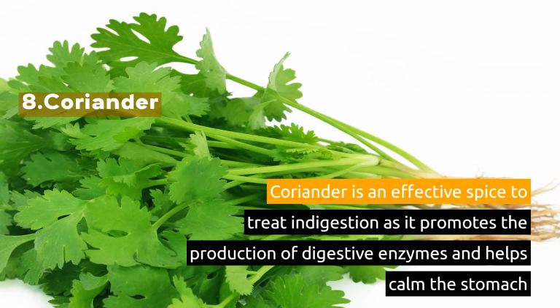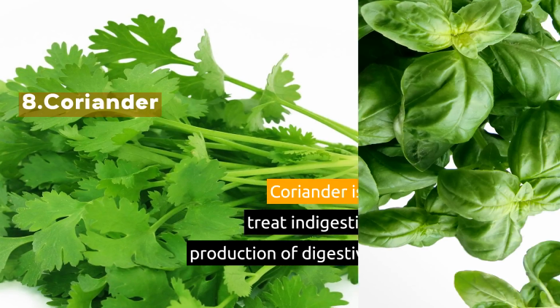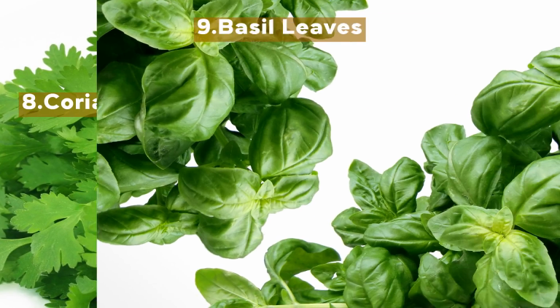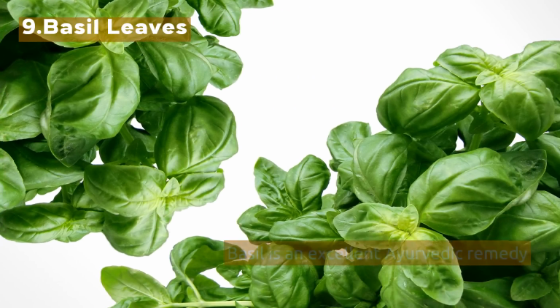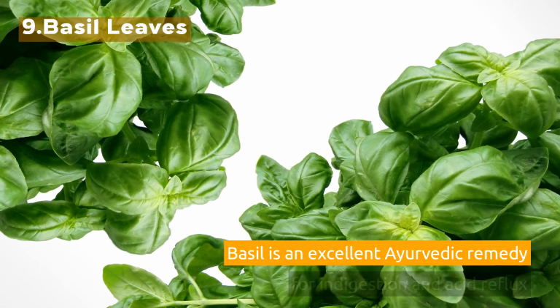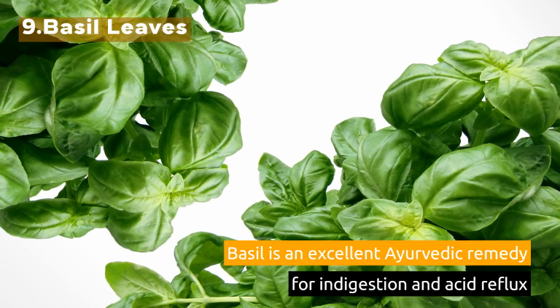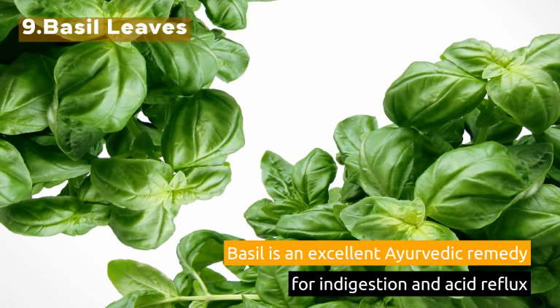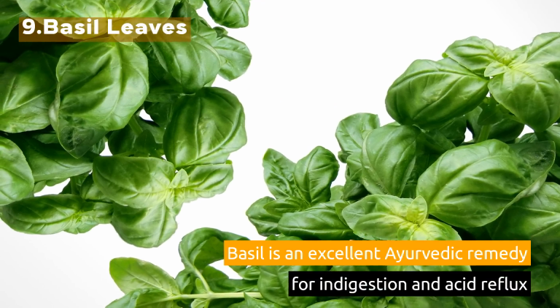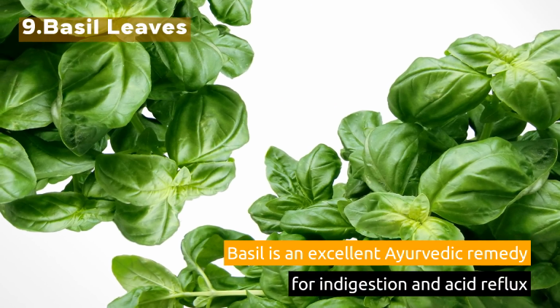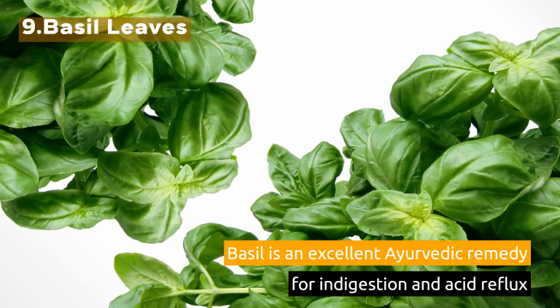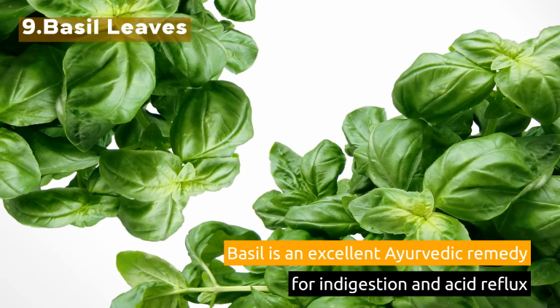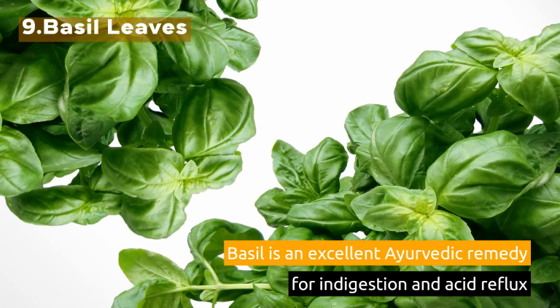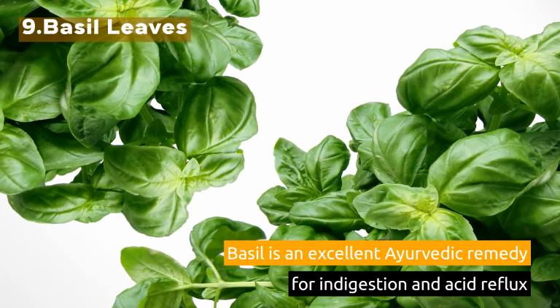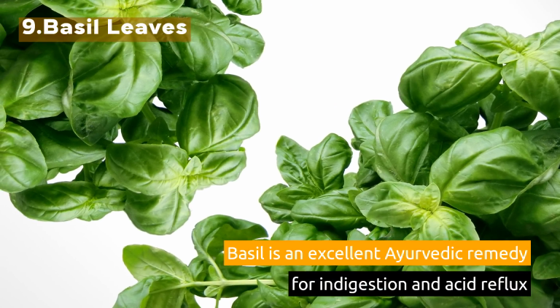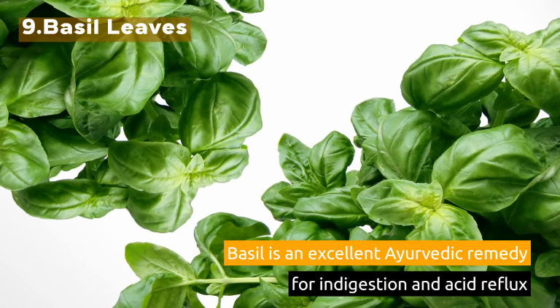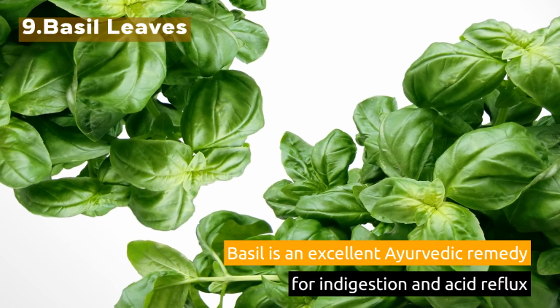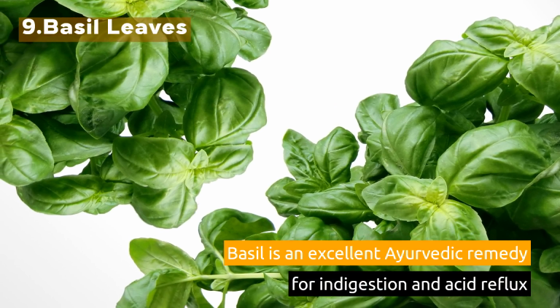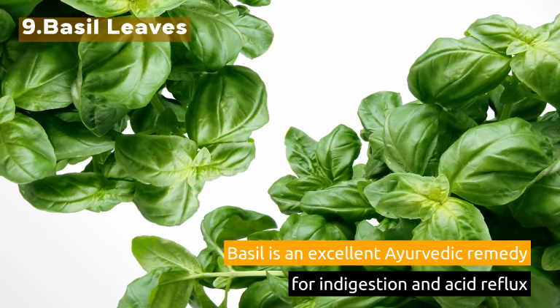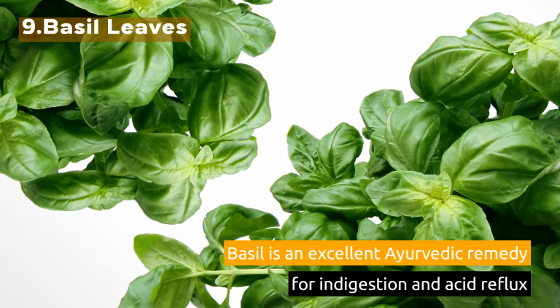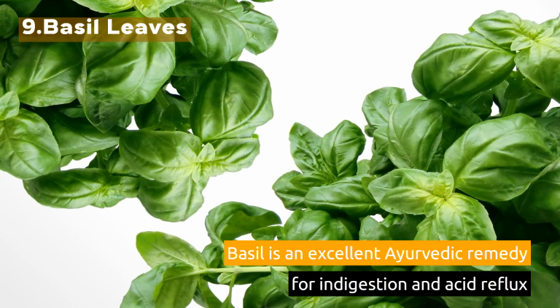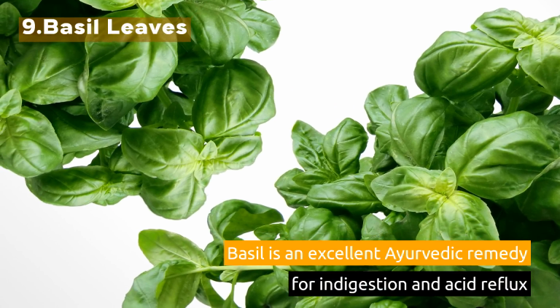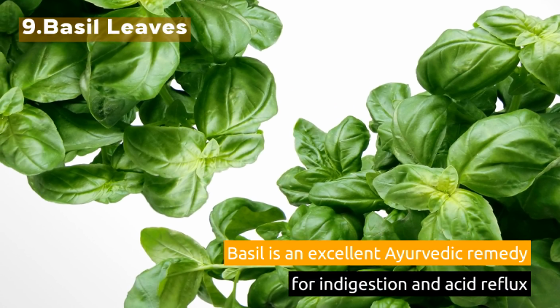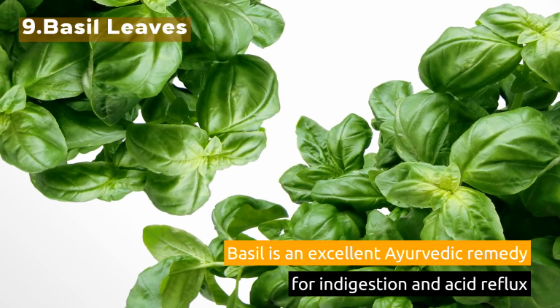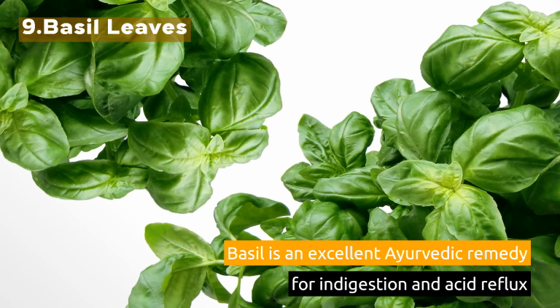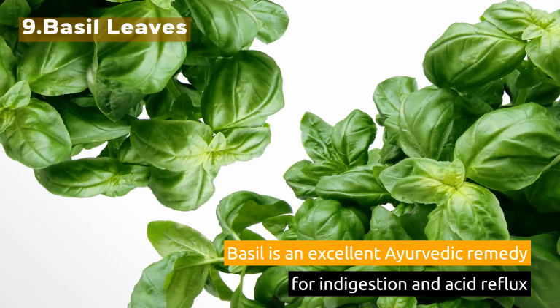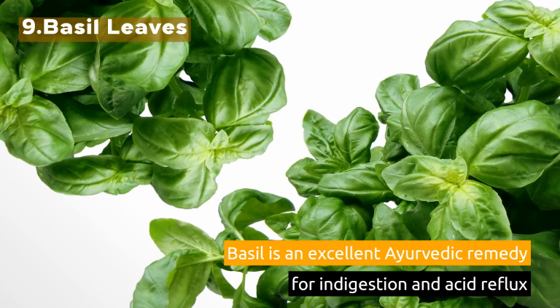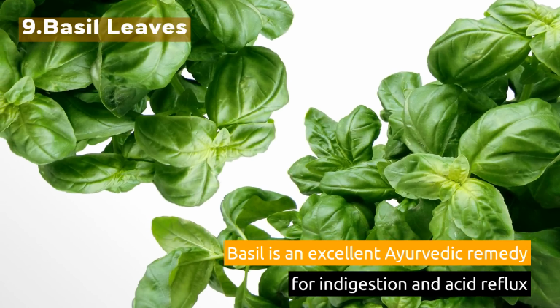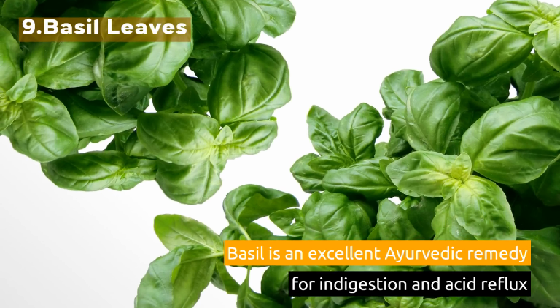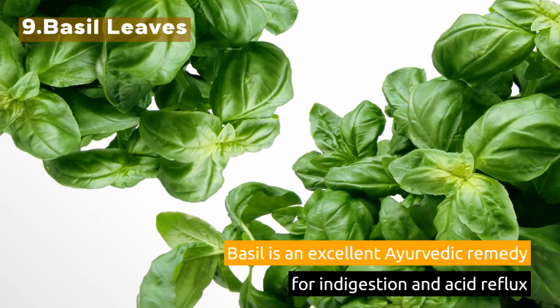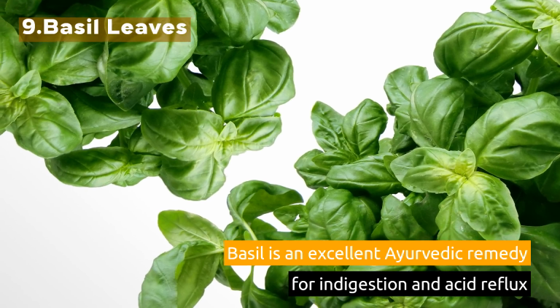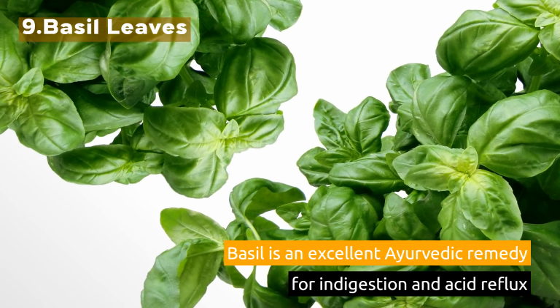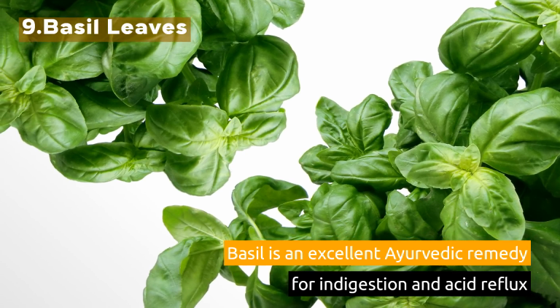9. Basil Leaves. Basil is an excellent Ayurvedic remedy for indigestion and acid reflux.